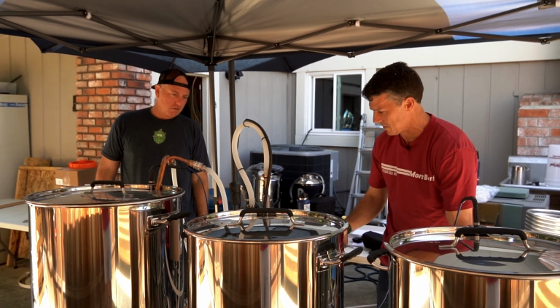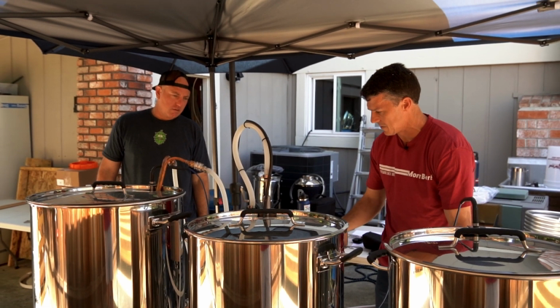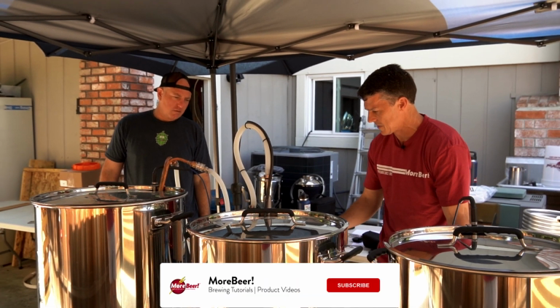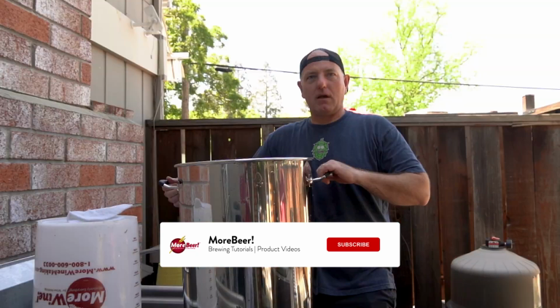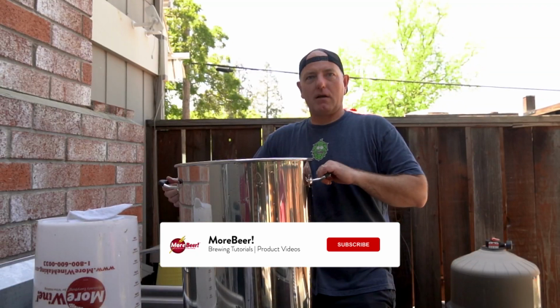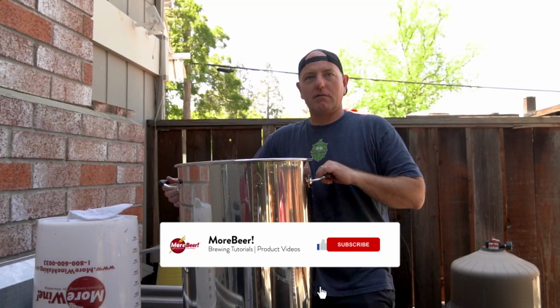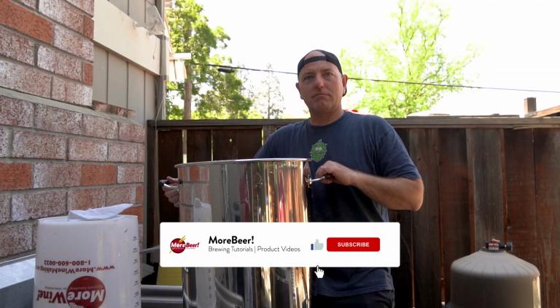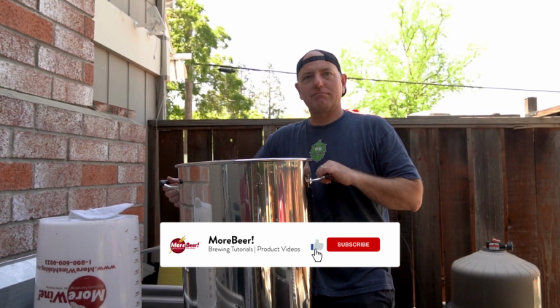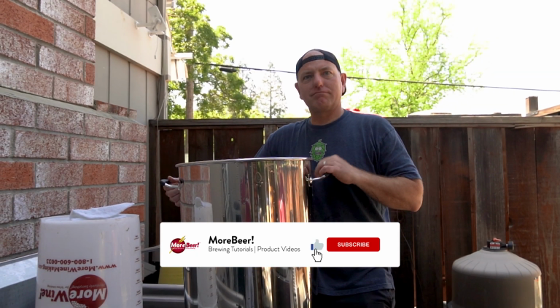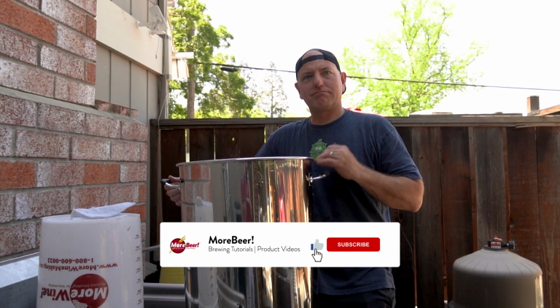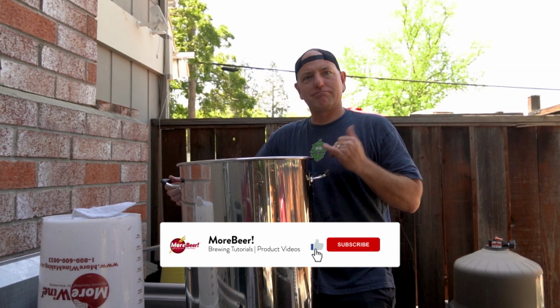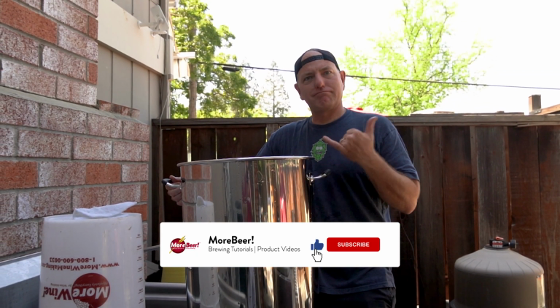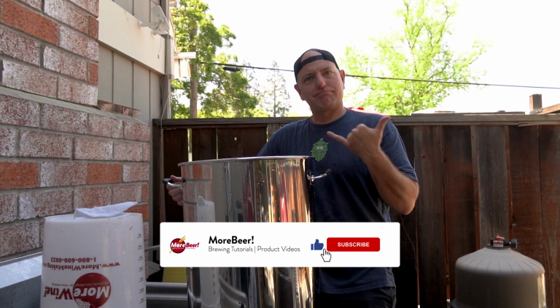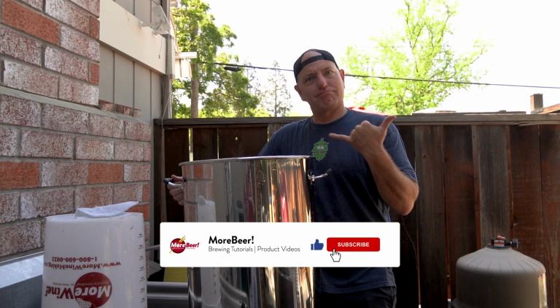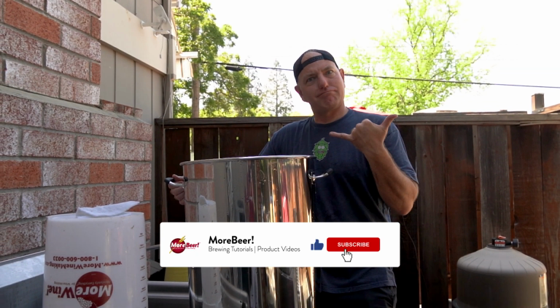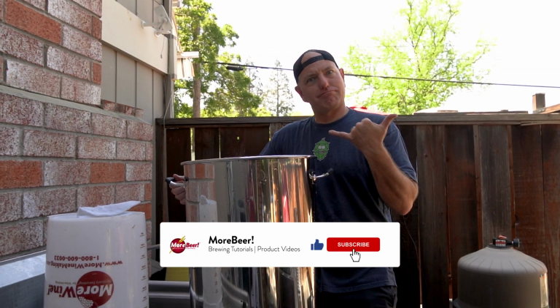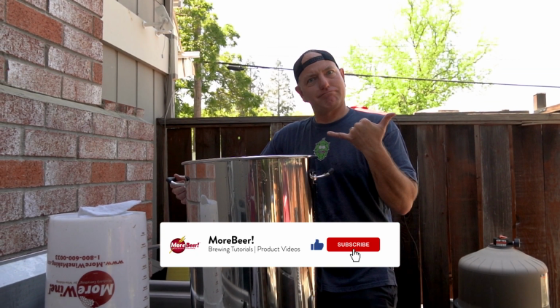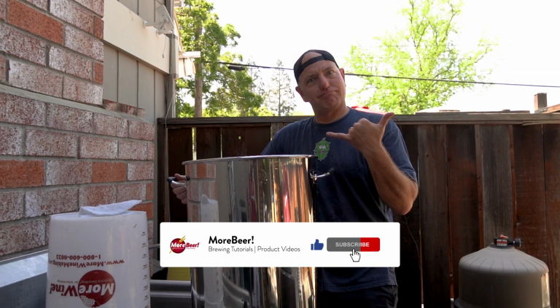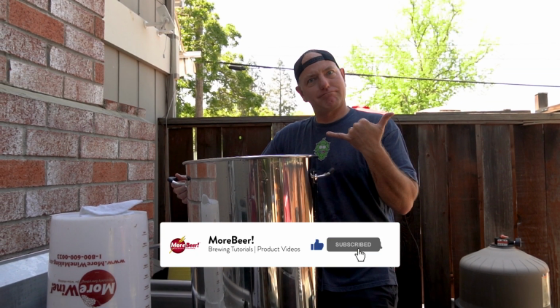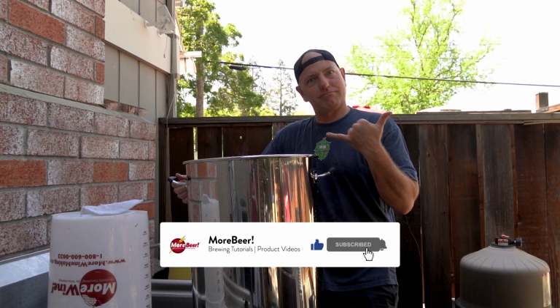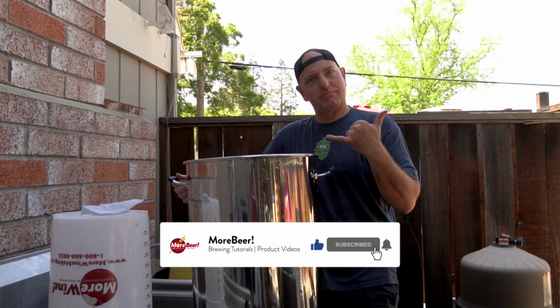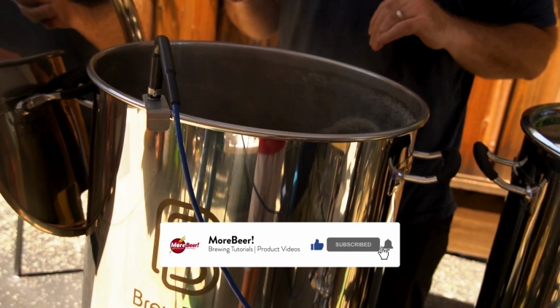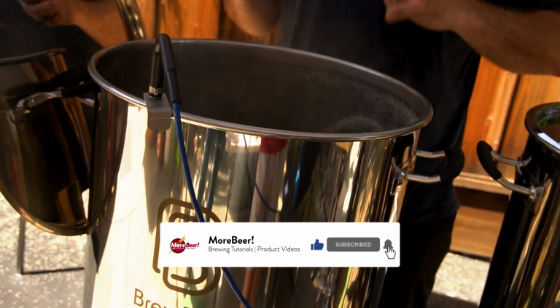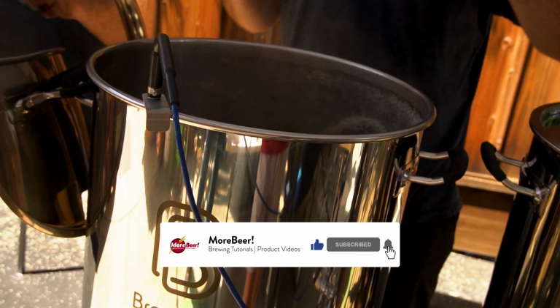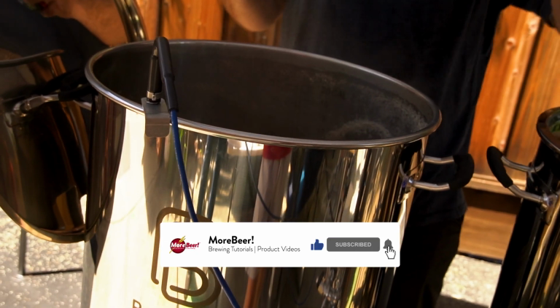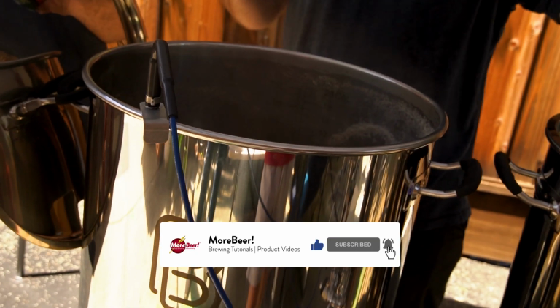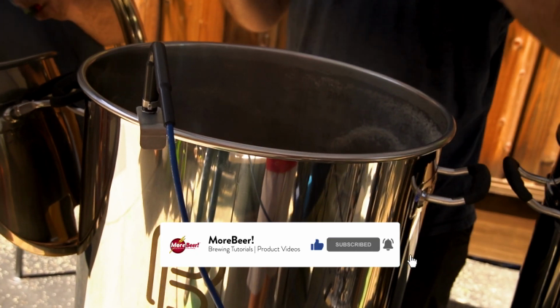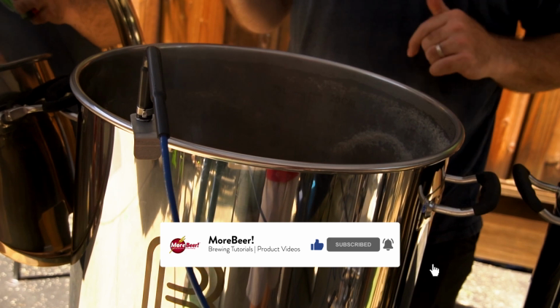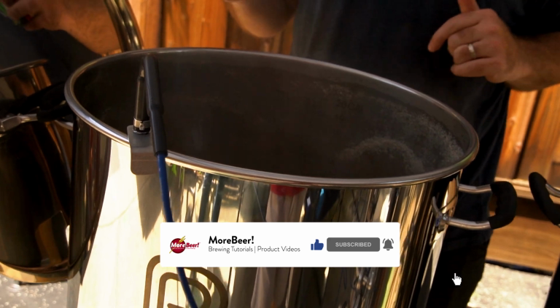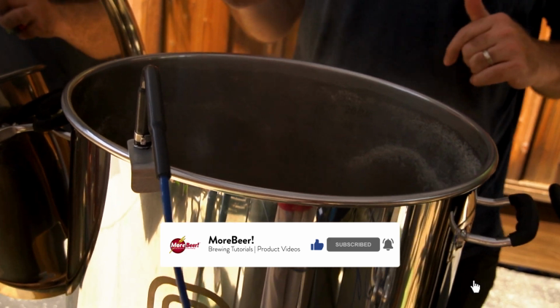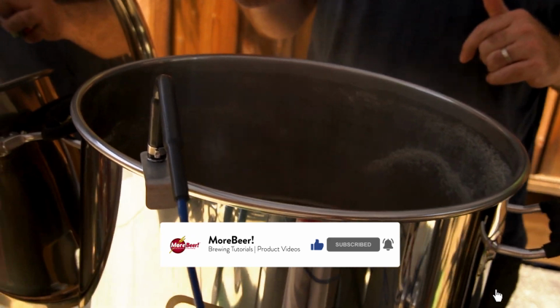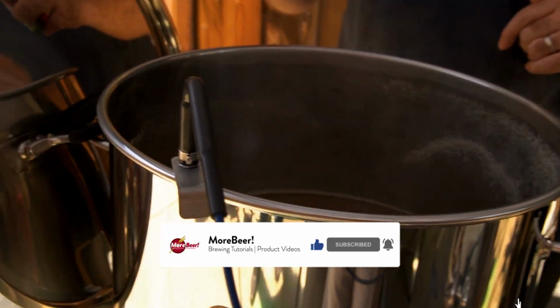Make sure you like, subscribe, and comment on this video — it helps us get visibility. Let us know what you think.